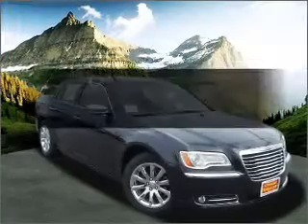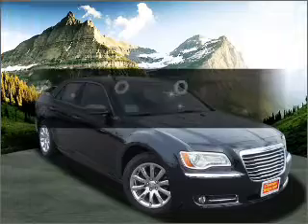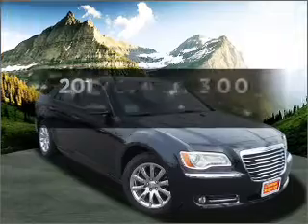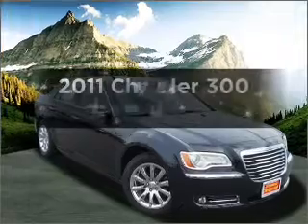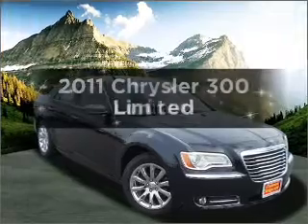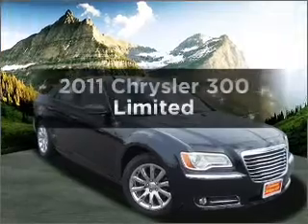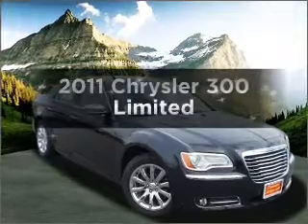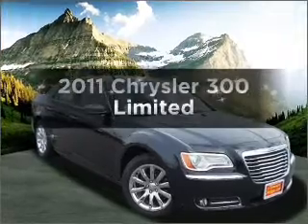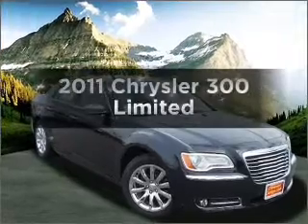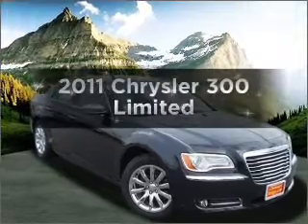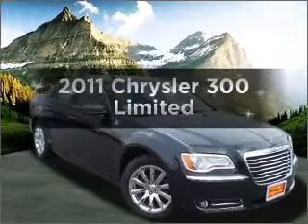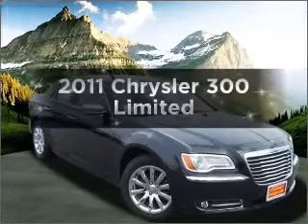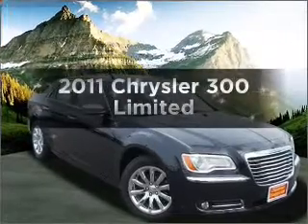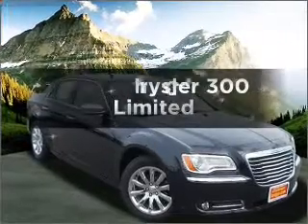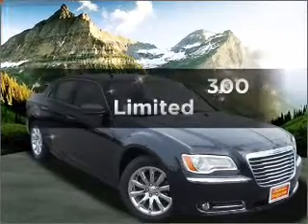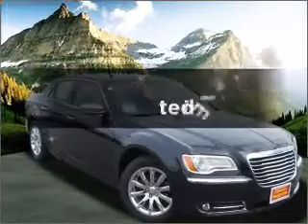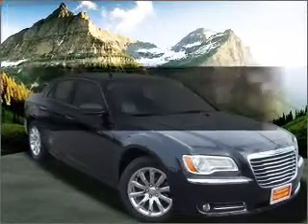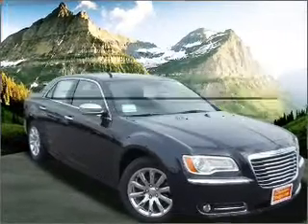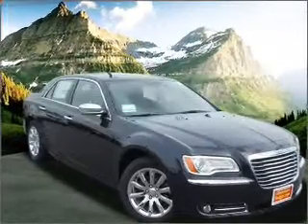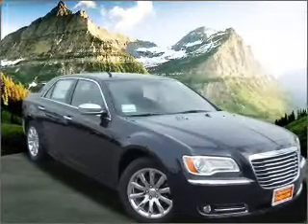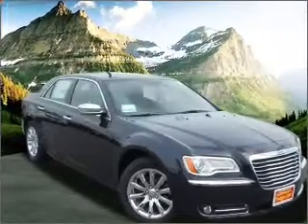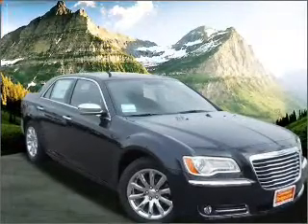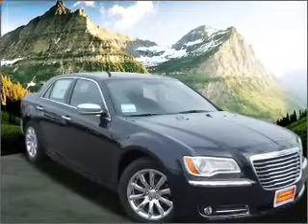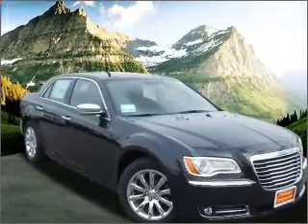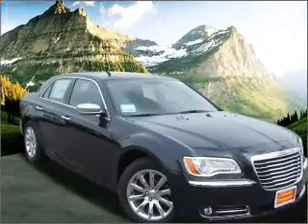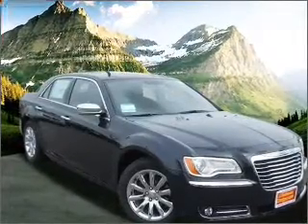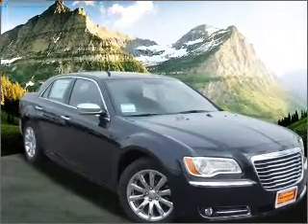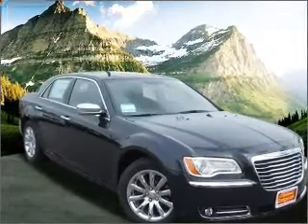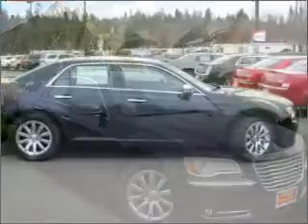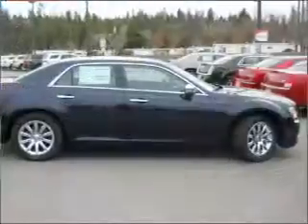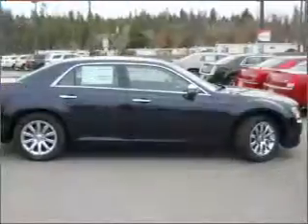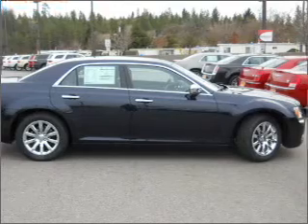Introducing the 2011 Chrysler 300. If you're looking for a first-rate auto, this one could be yours today.